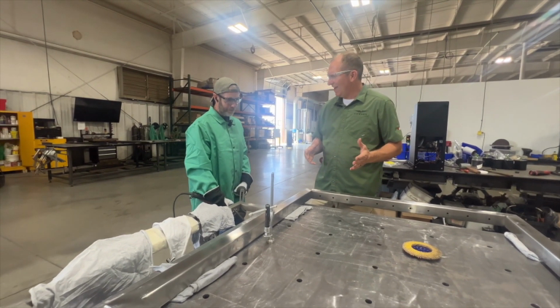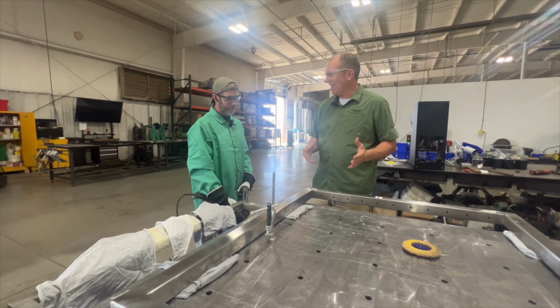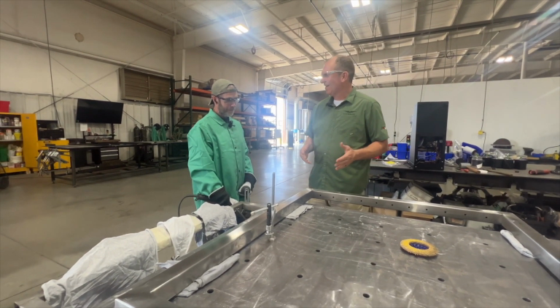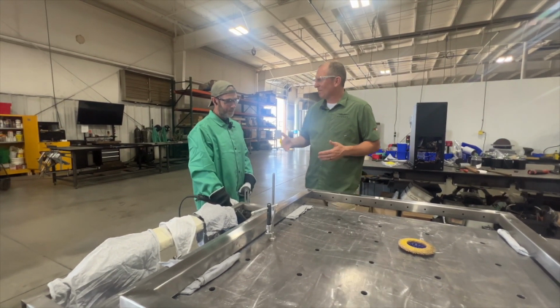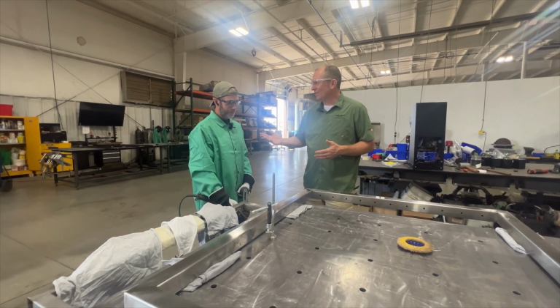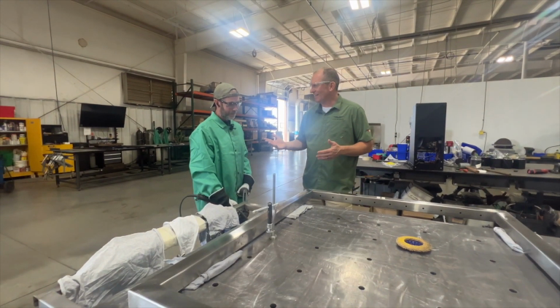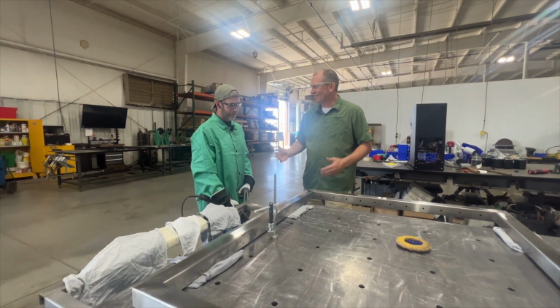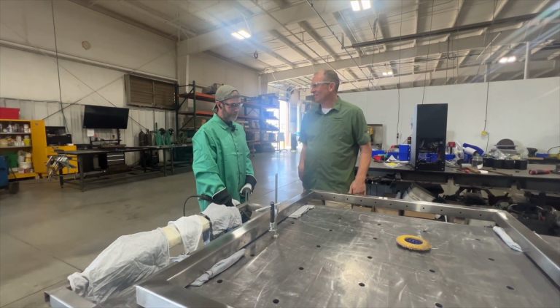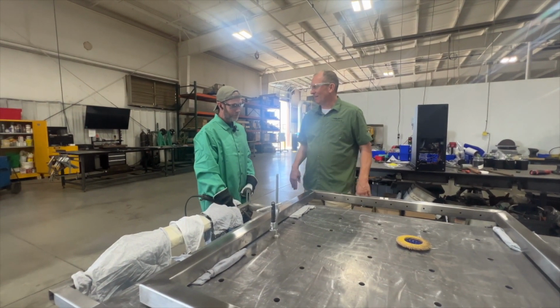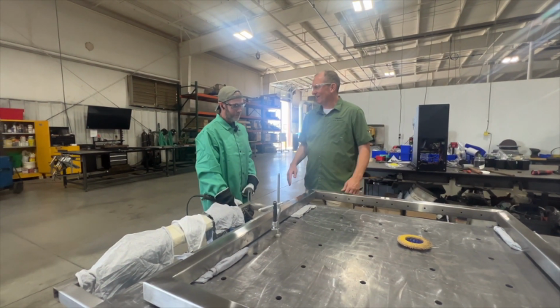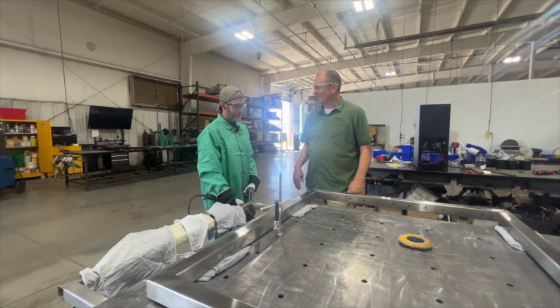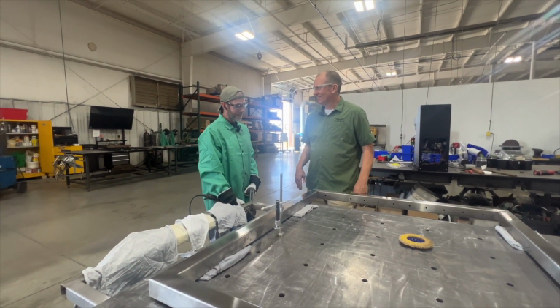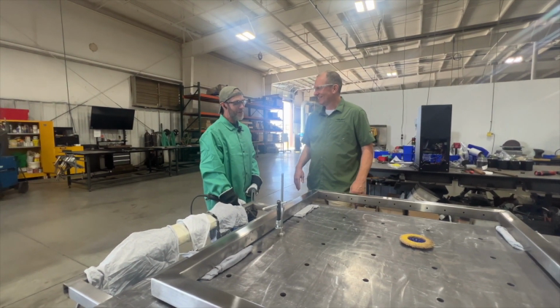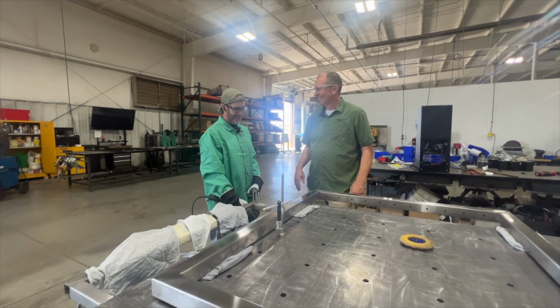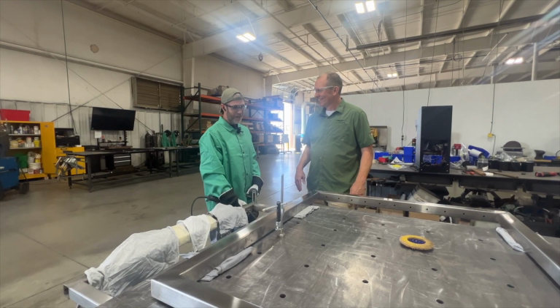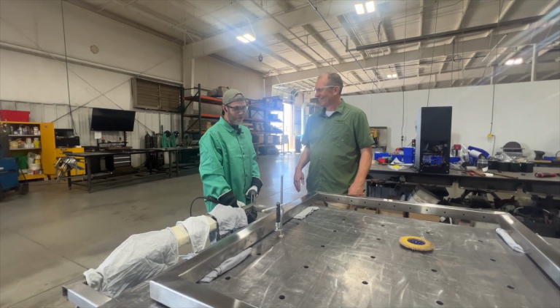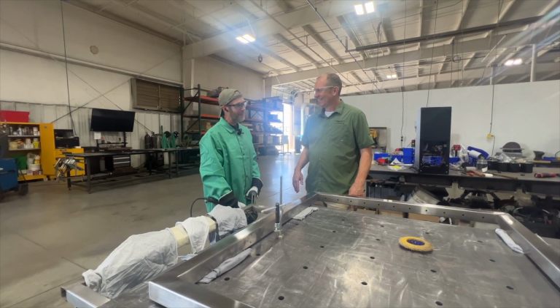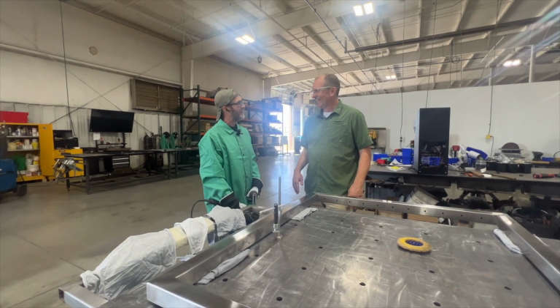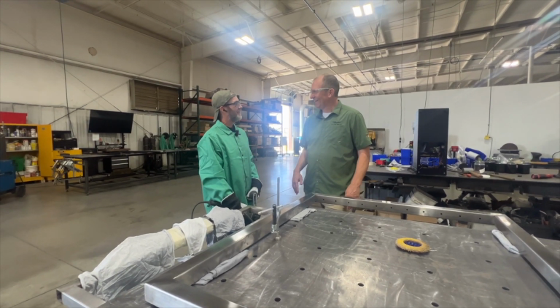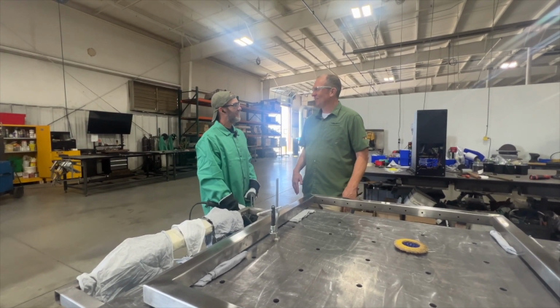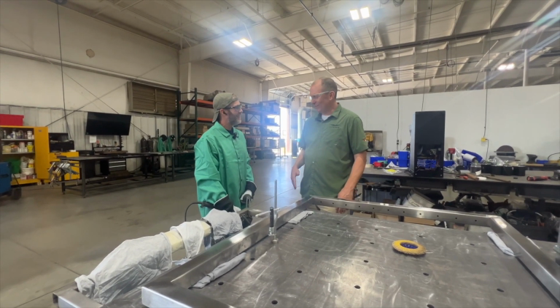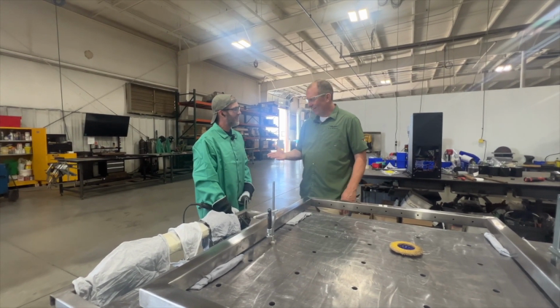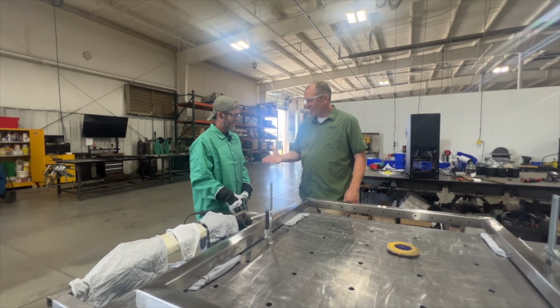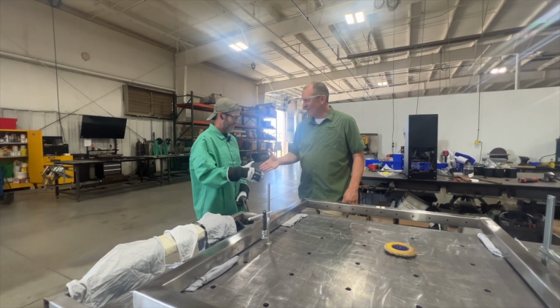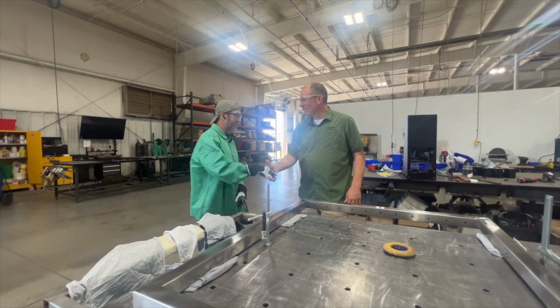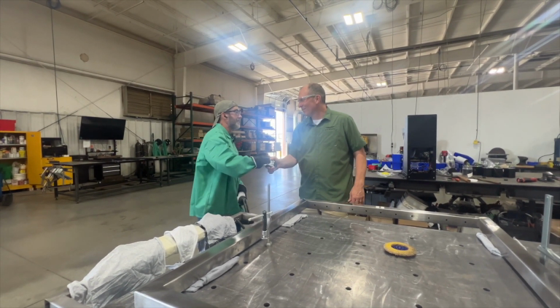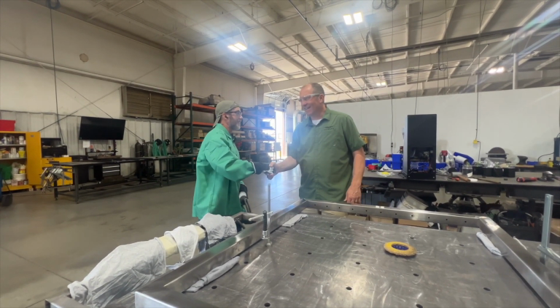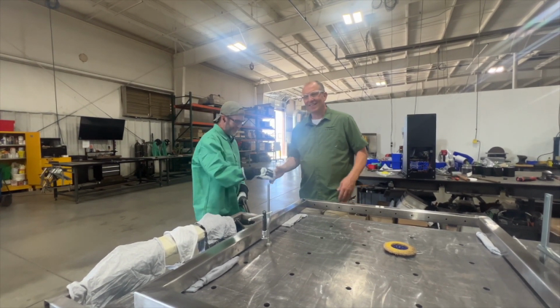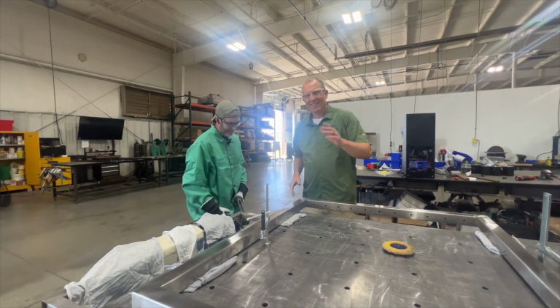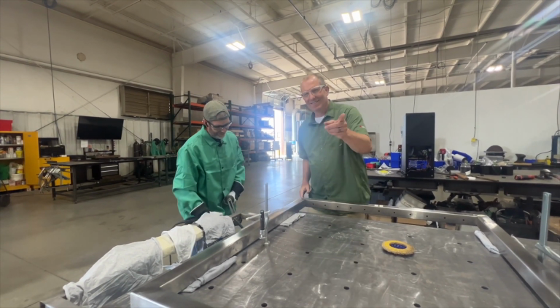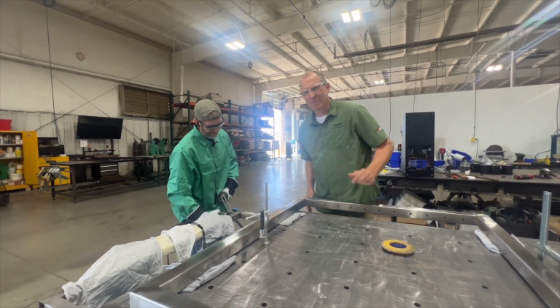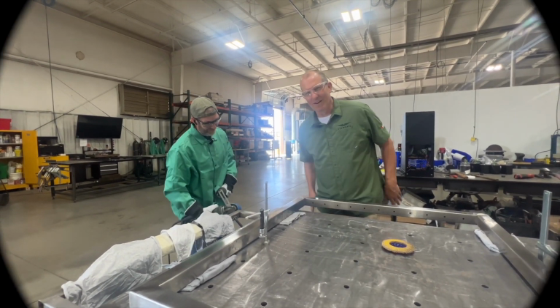Yeah, I'm glad you got the skills to pay the bills. I do my best. You sure do. Thank you very much, Randy. Let's go B-Ref.